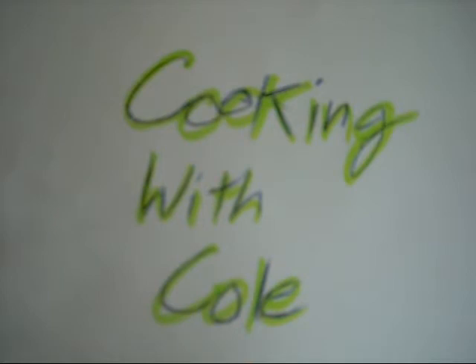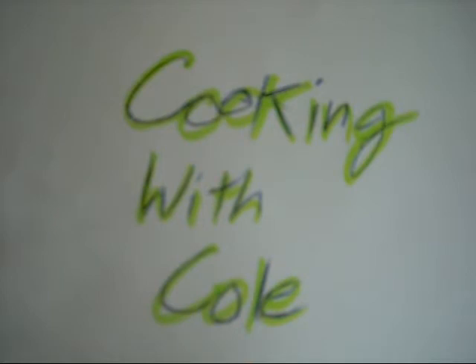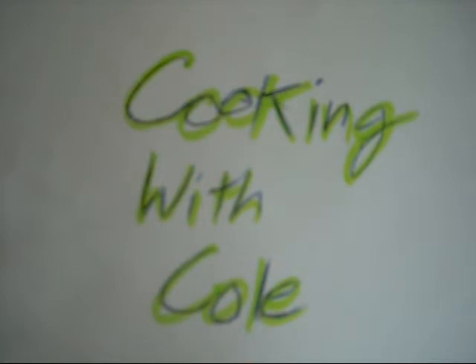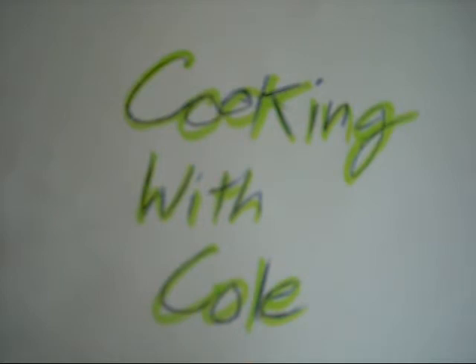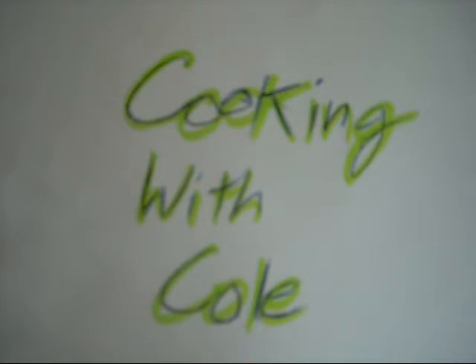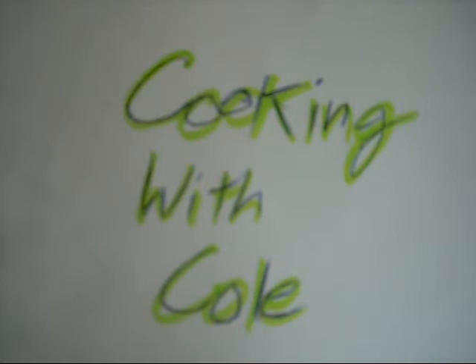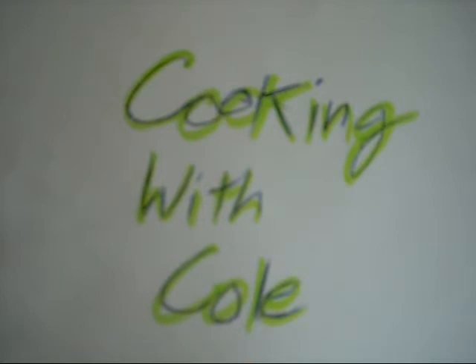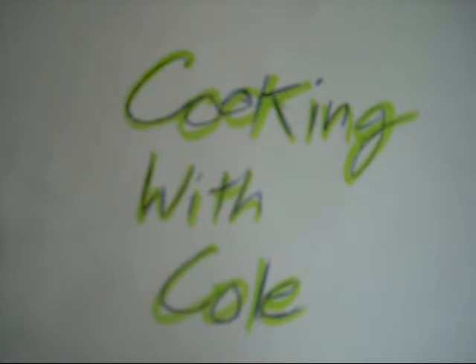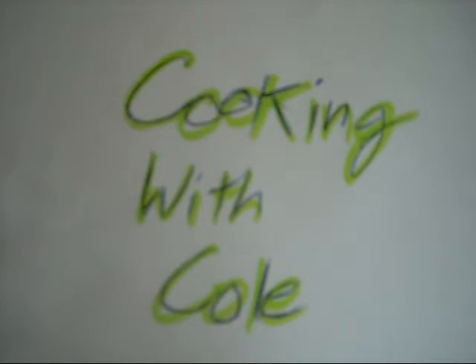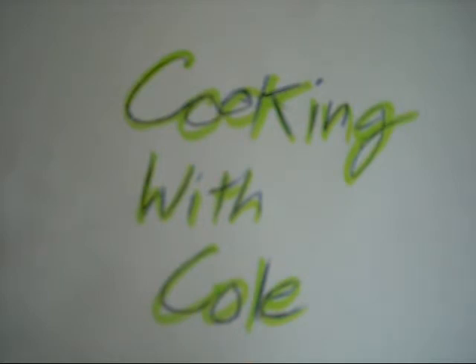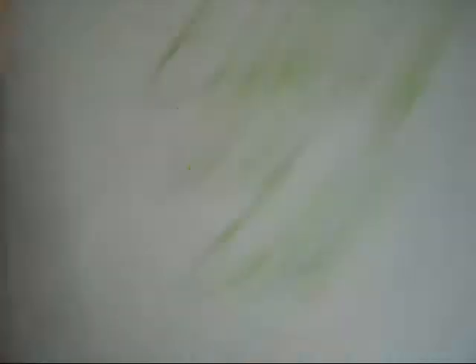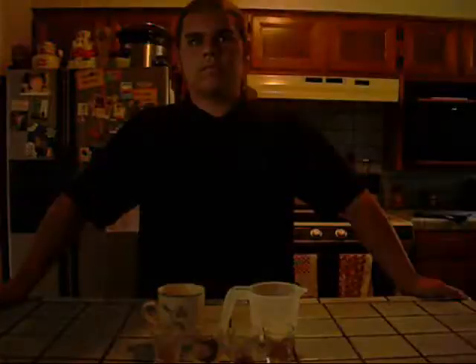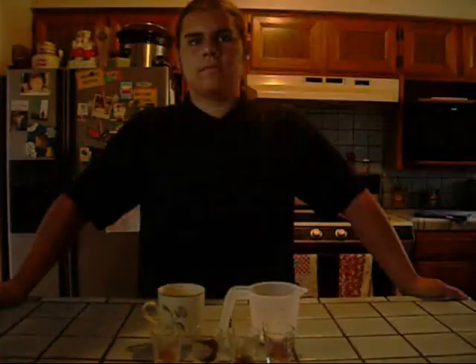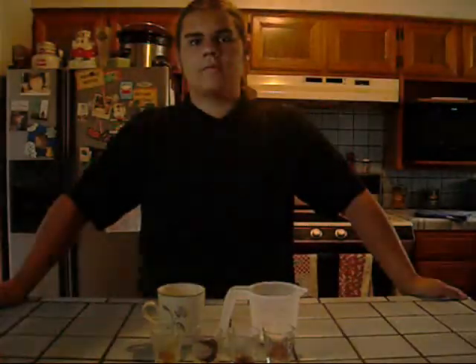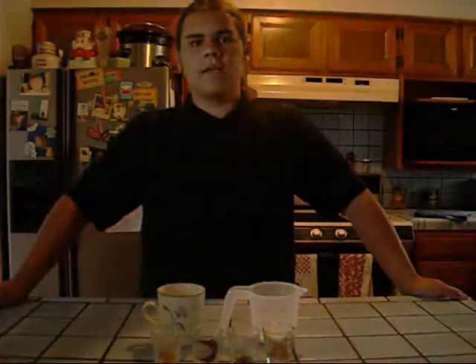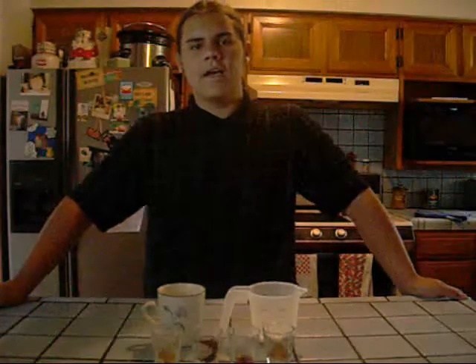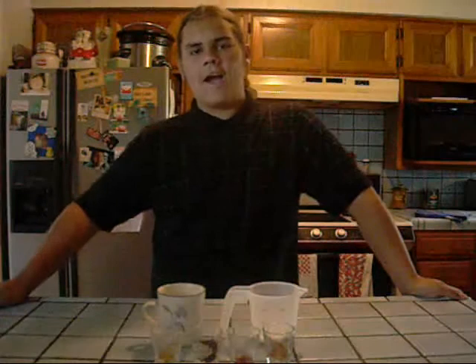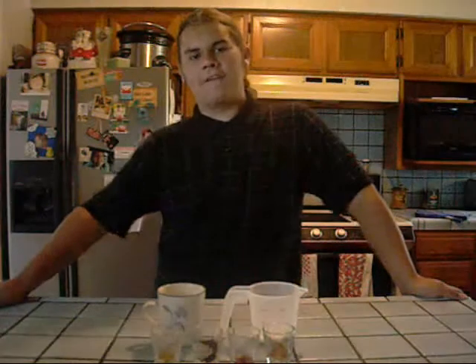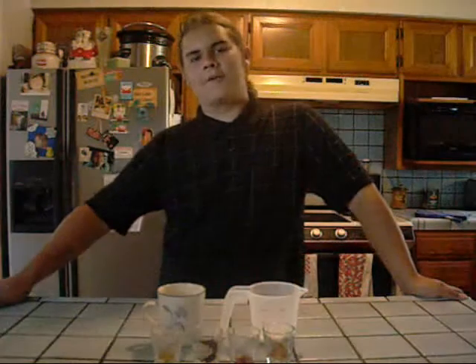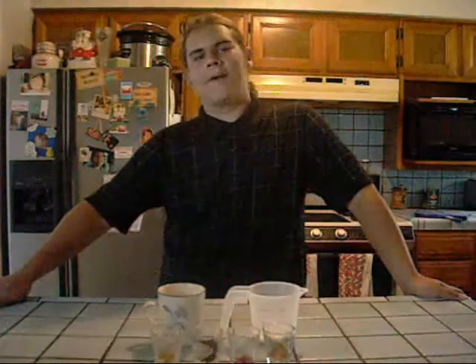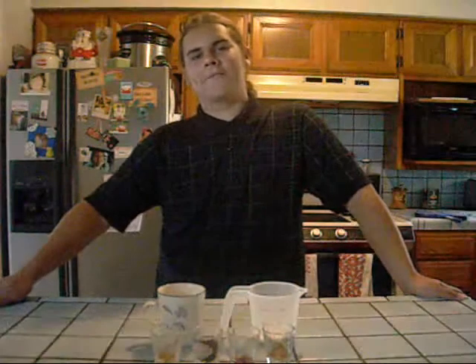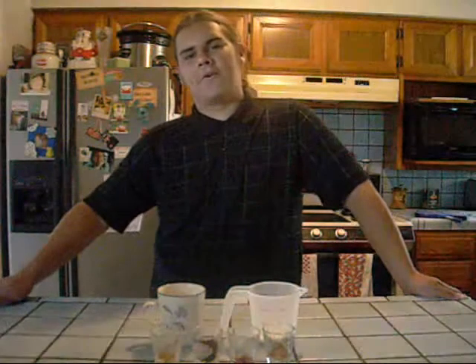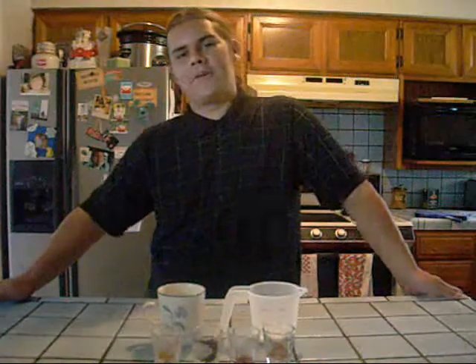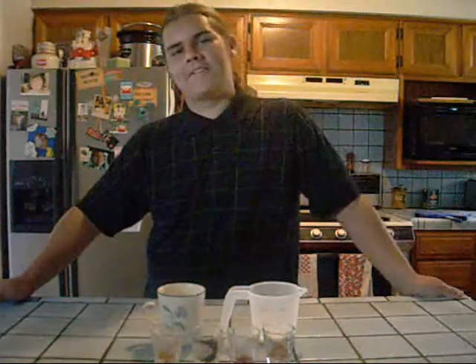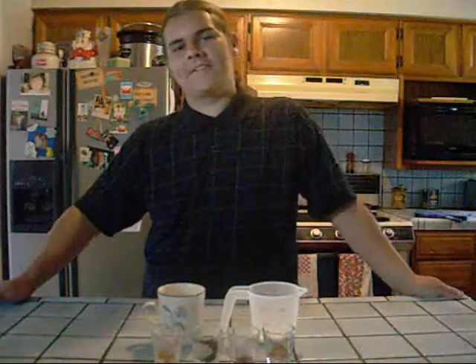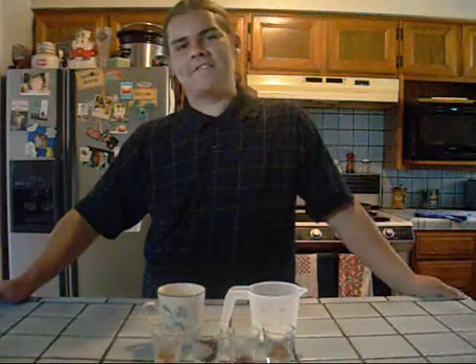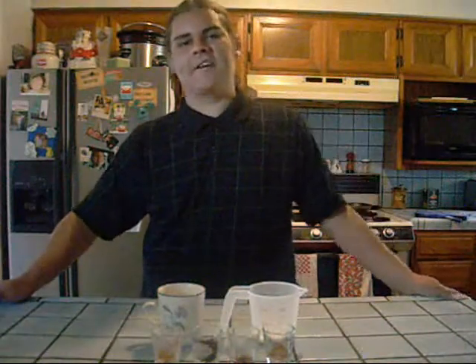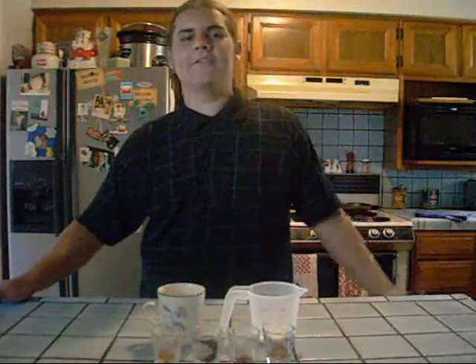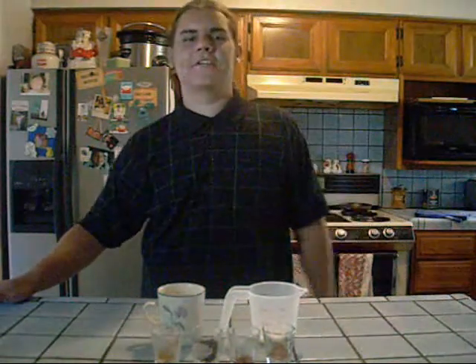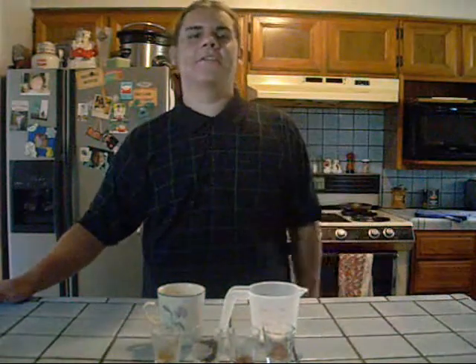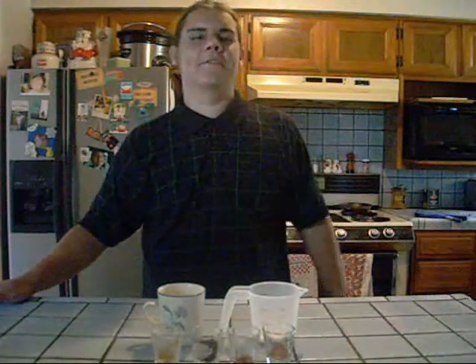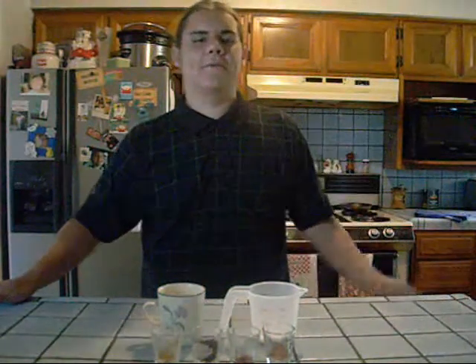Cookin' with Cole. Hi everyone, my name is Cole Mendez, and thanks for coming to Cookin' with Cole.